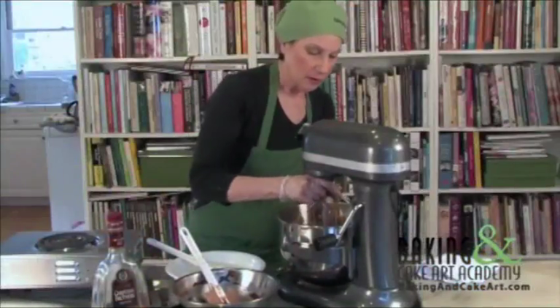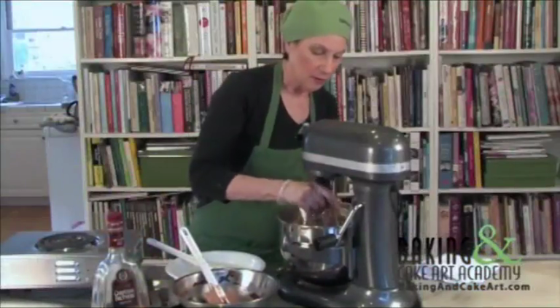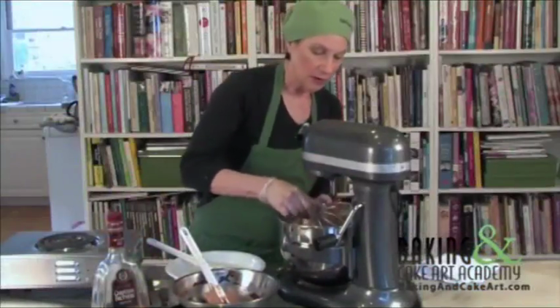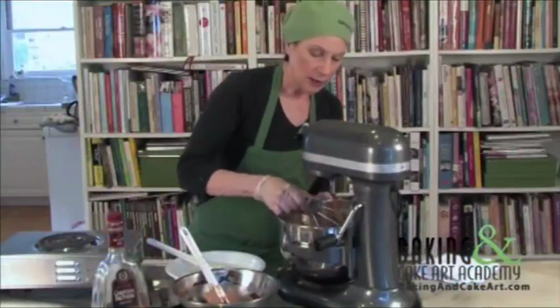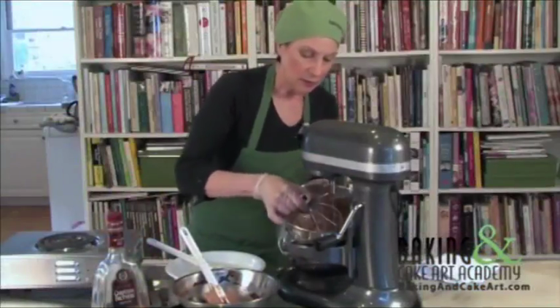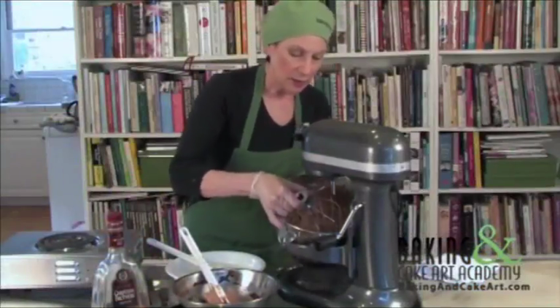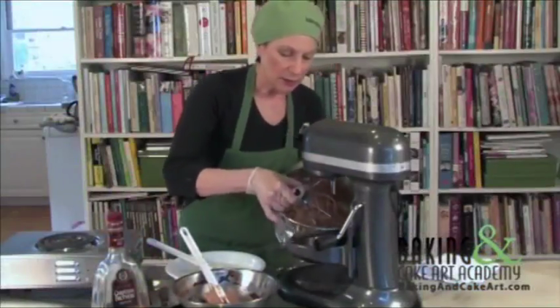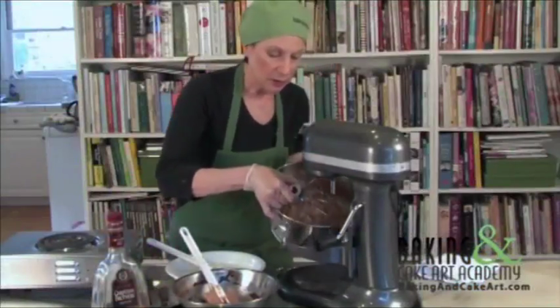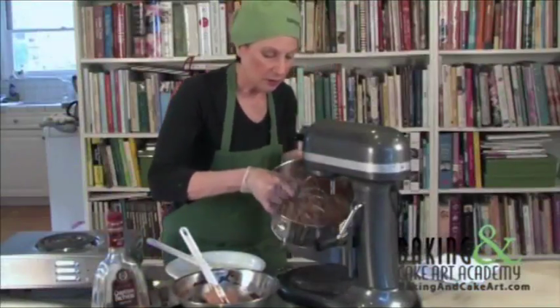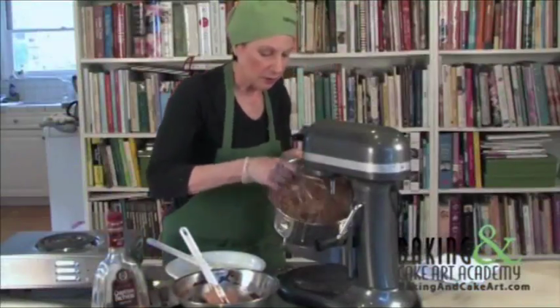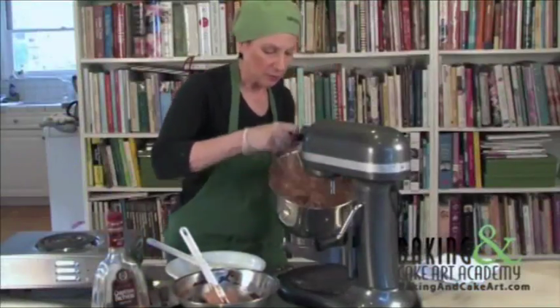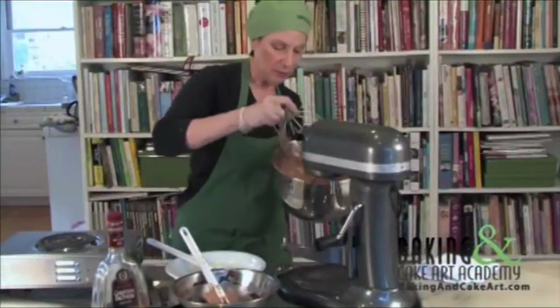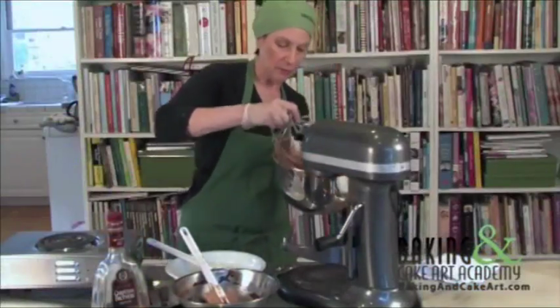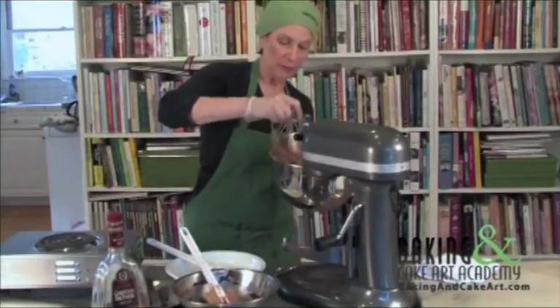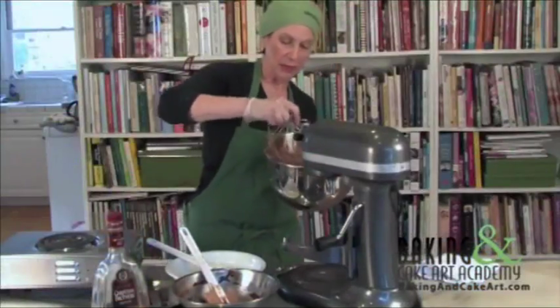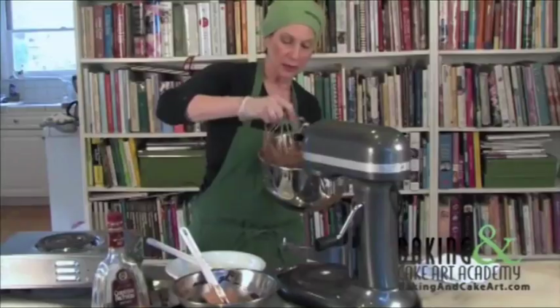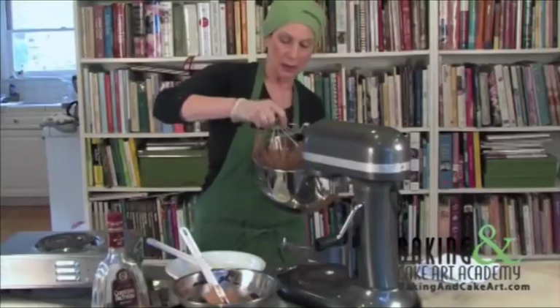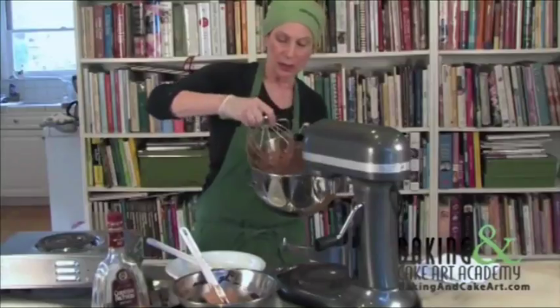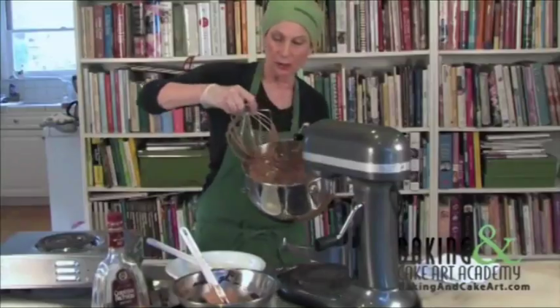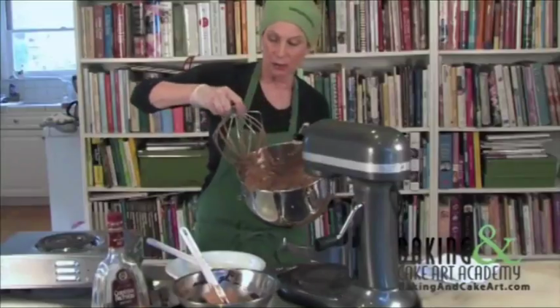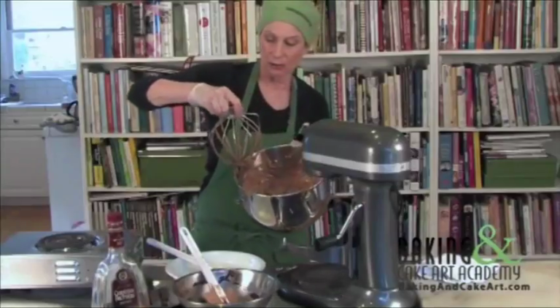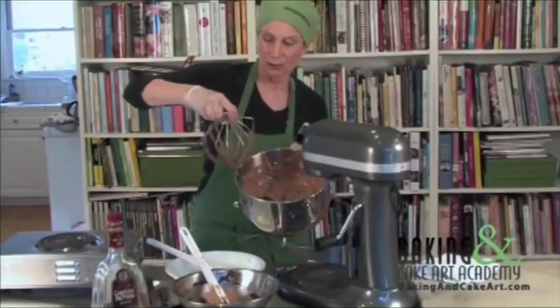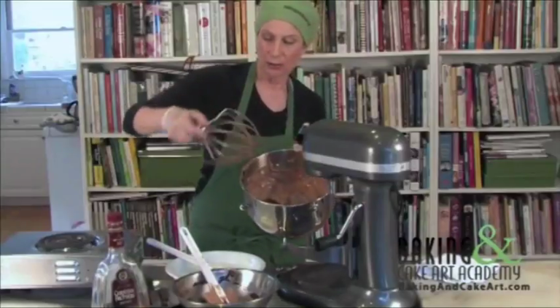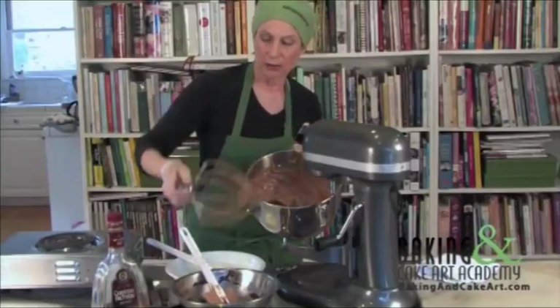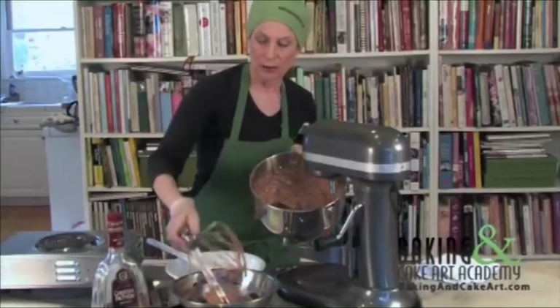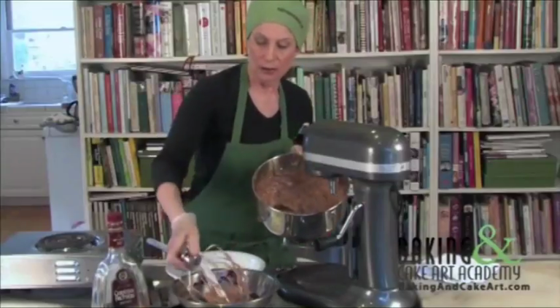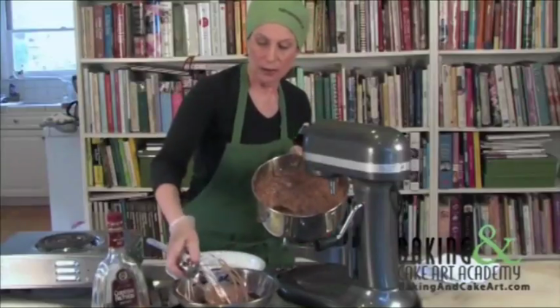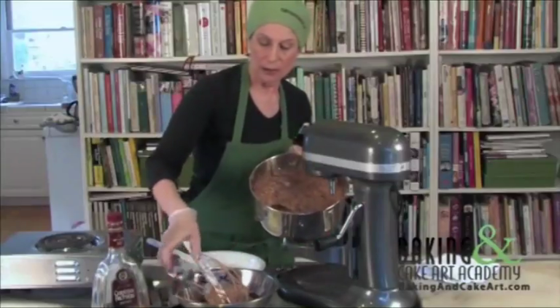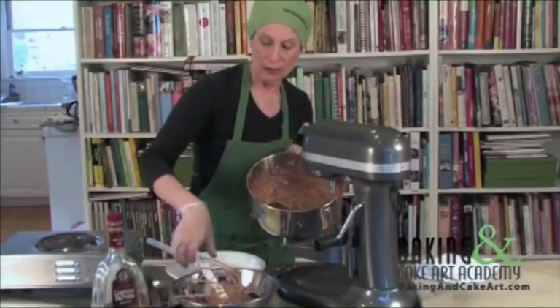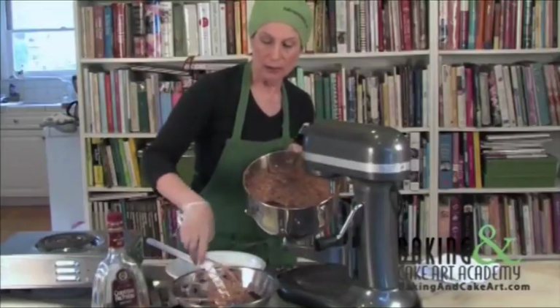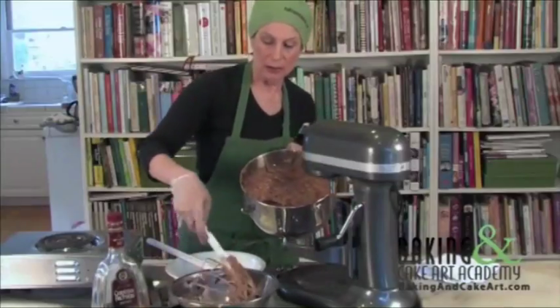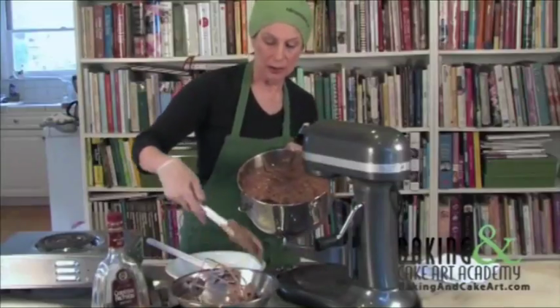Now we just have the best buttercream money can buy here. Absolutely delicious.